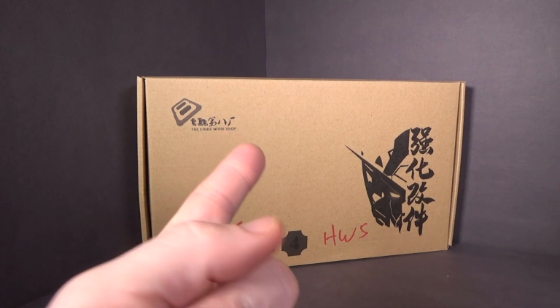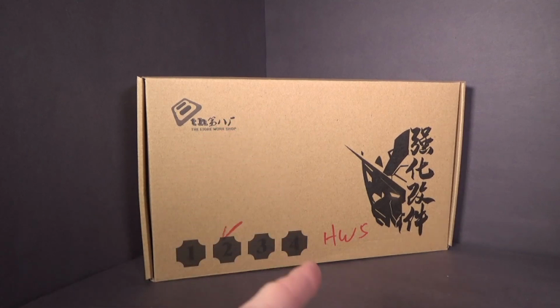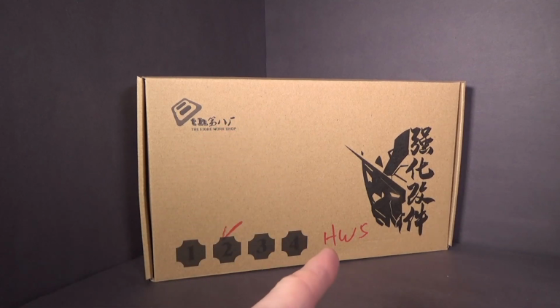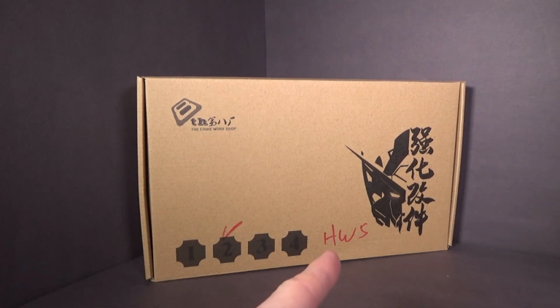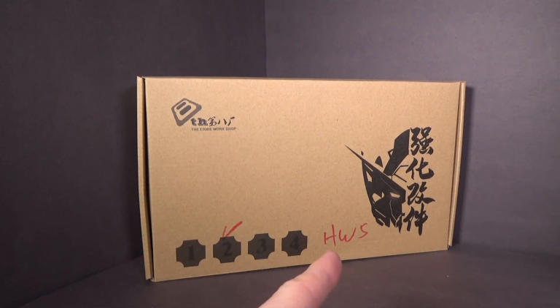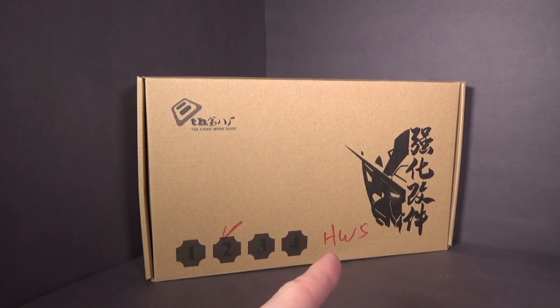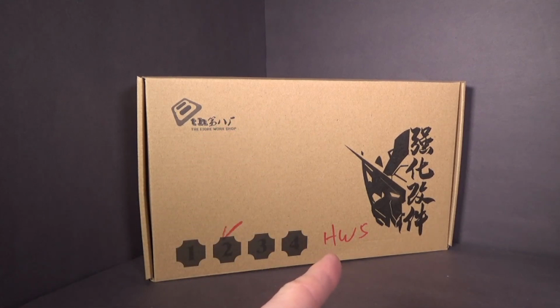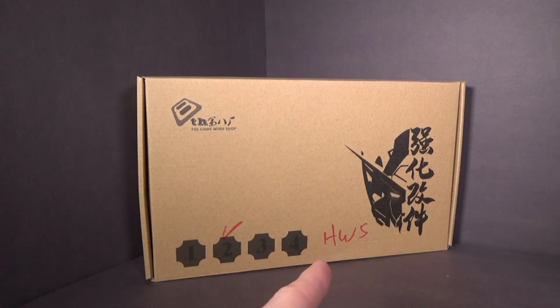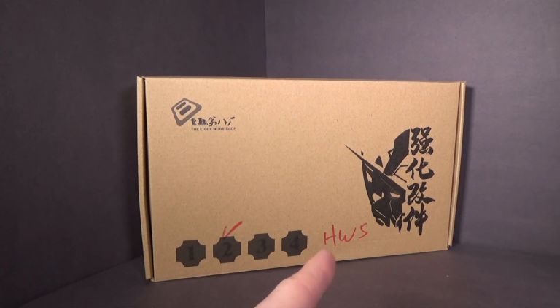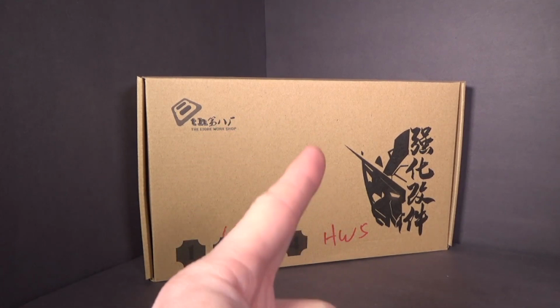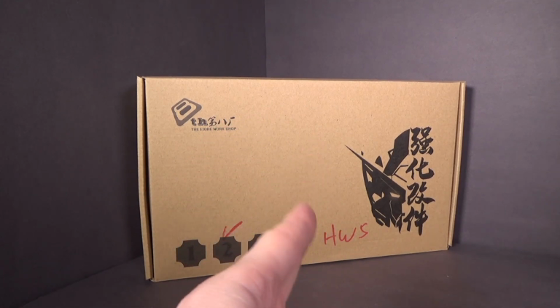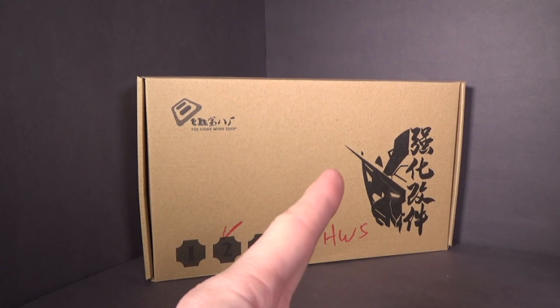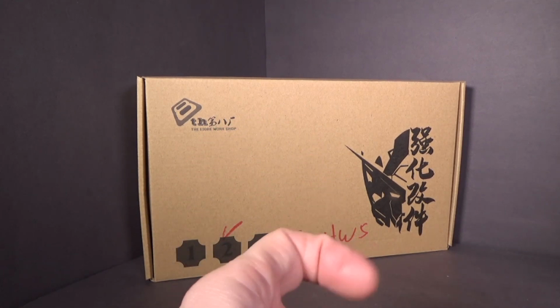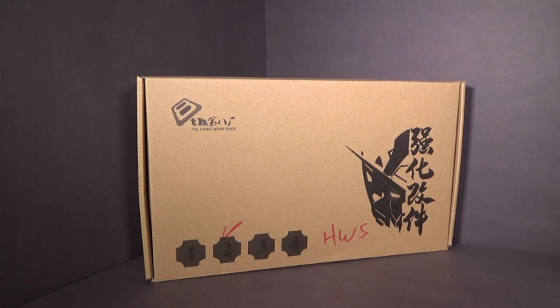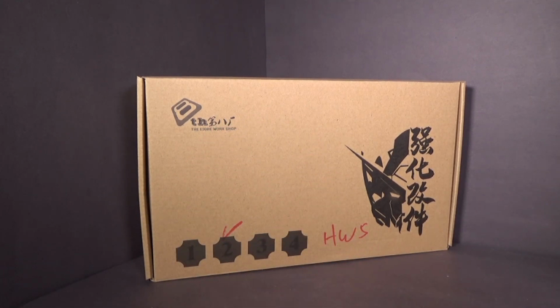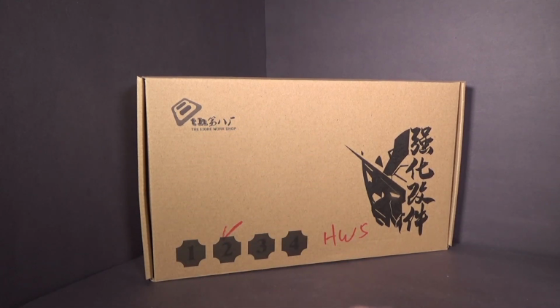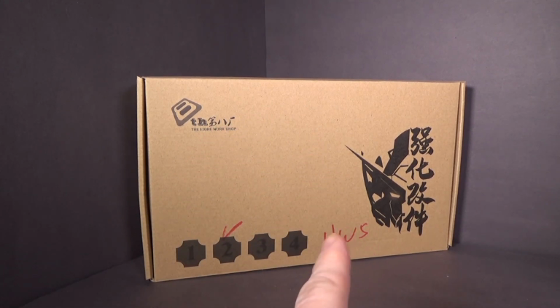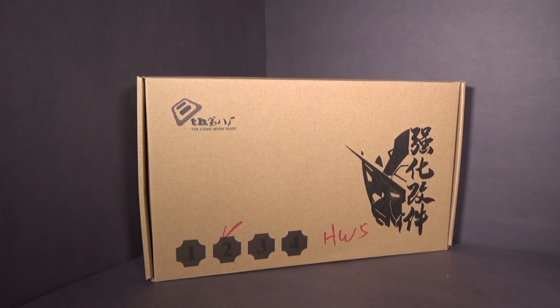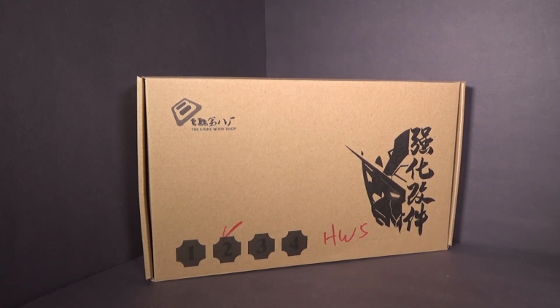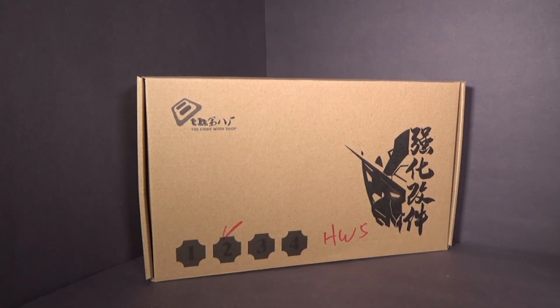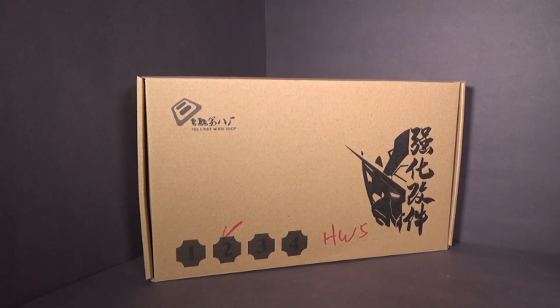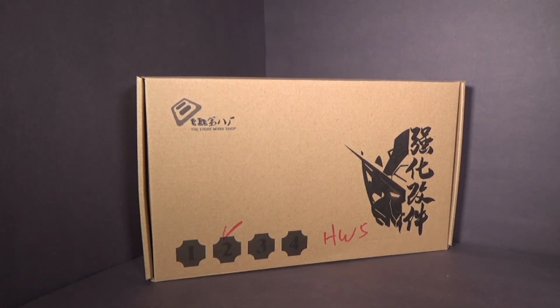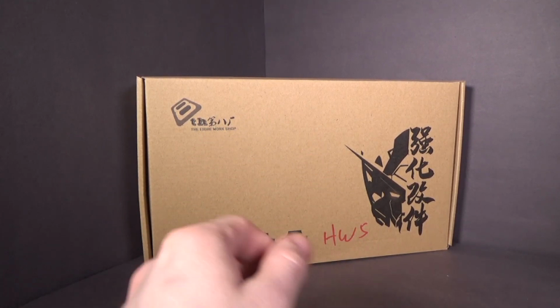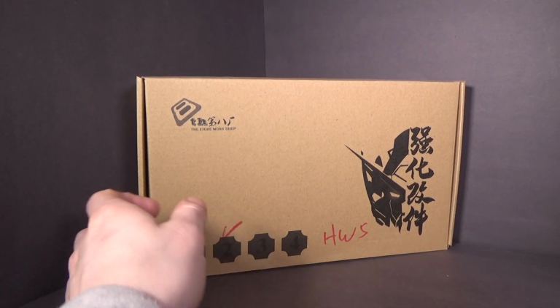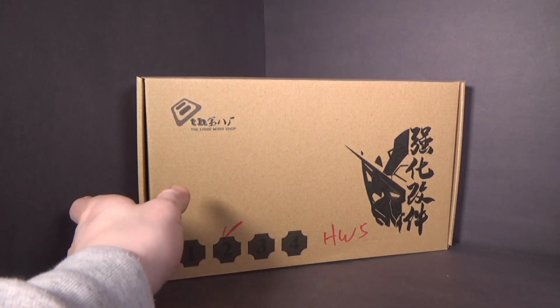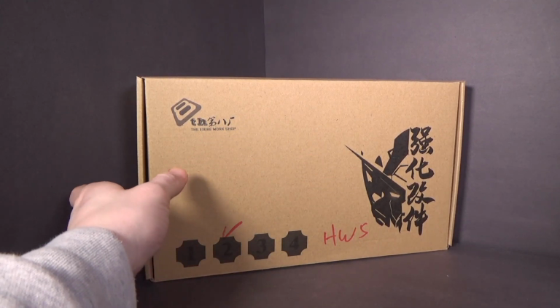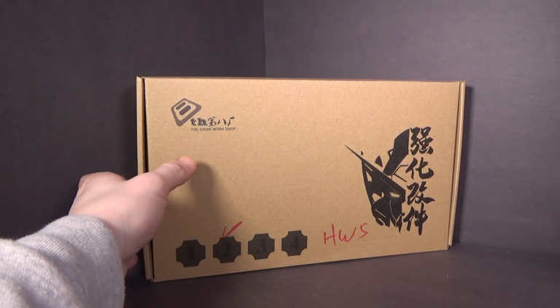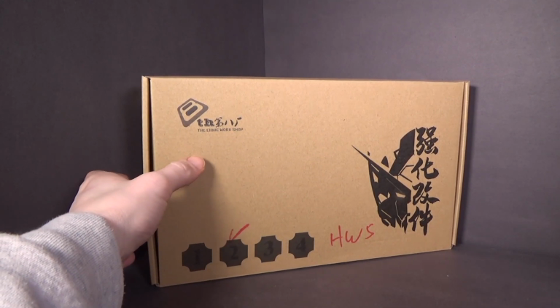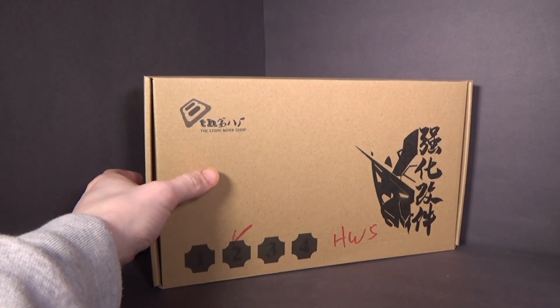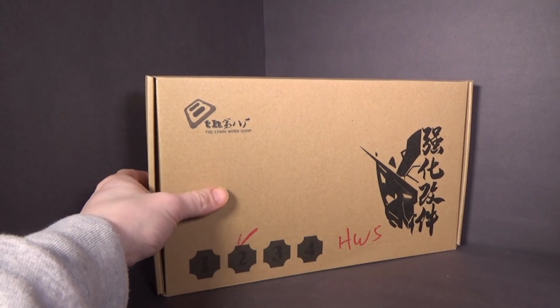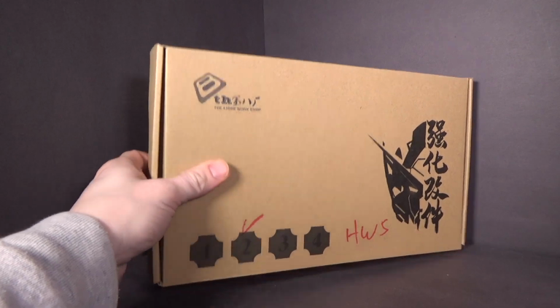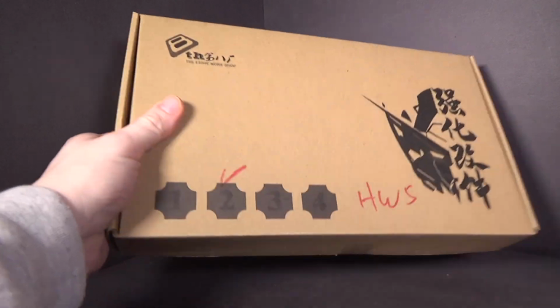First off, I really like the box, mostly because of that X-Scale box. So yeah.